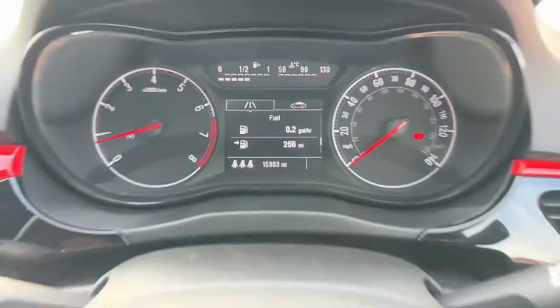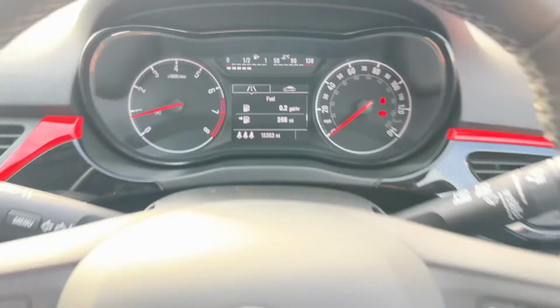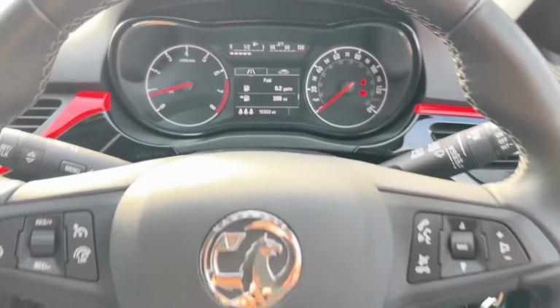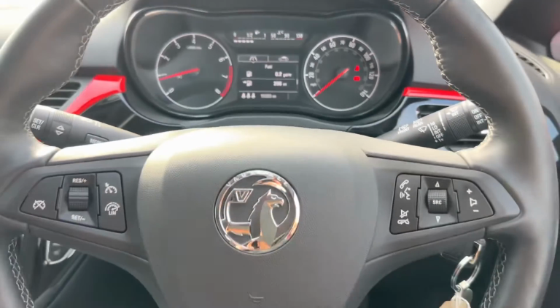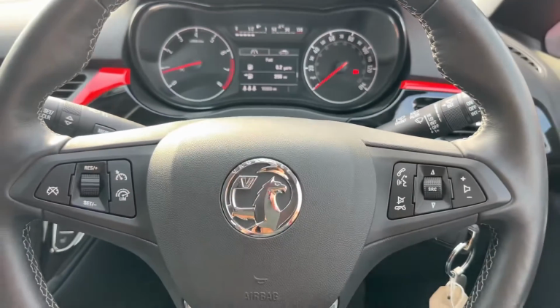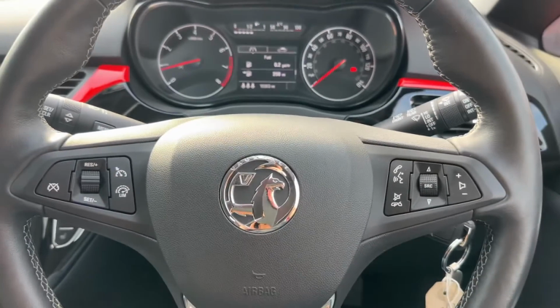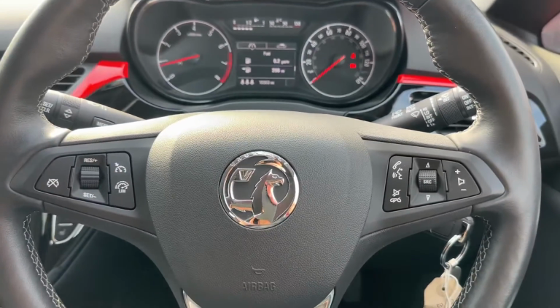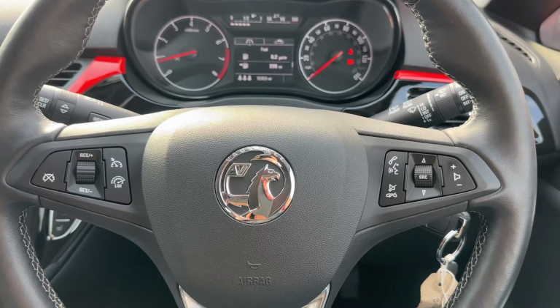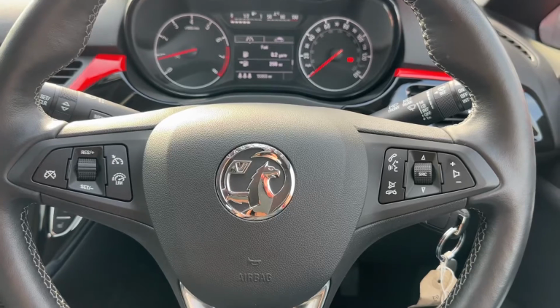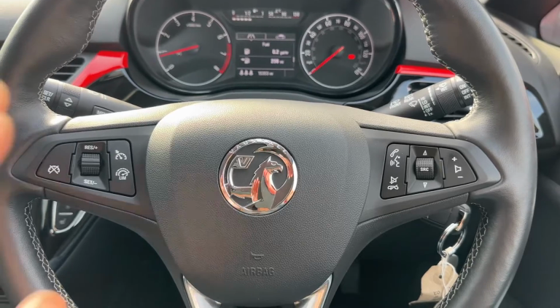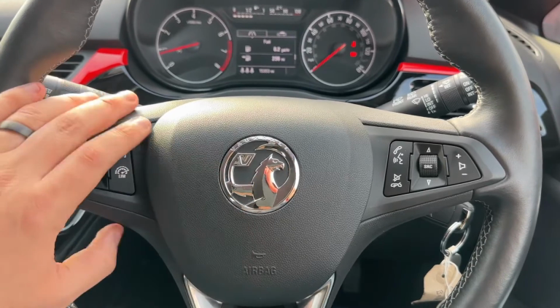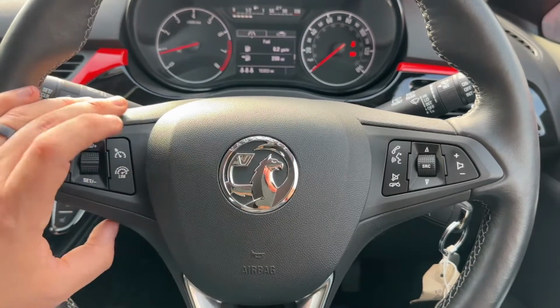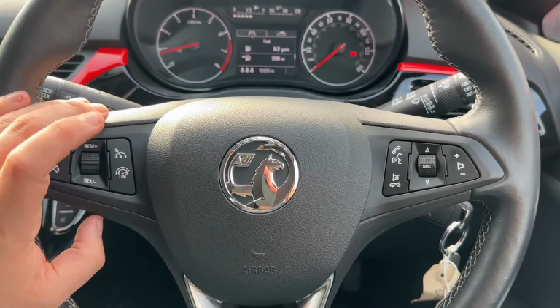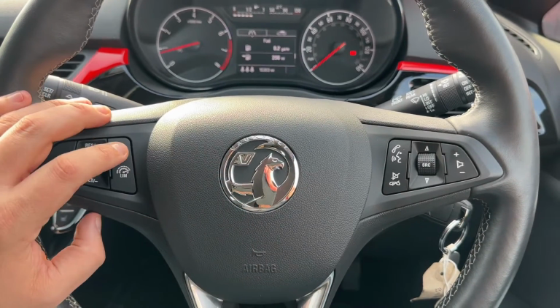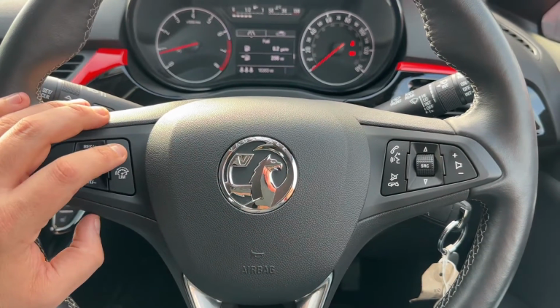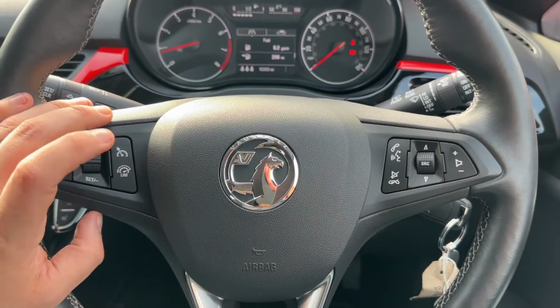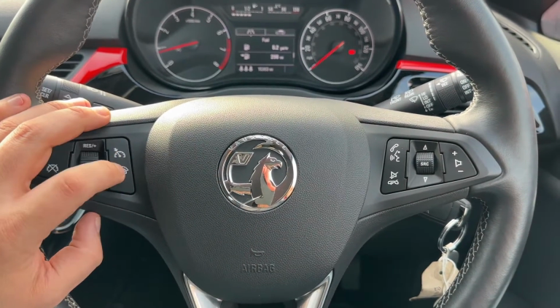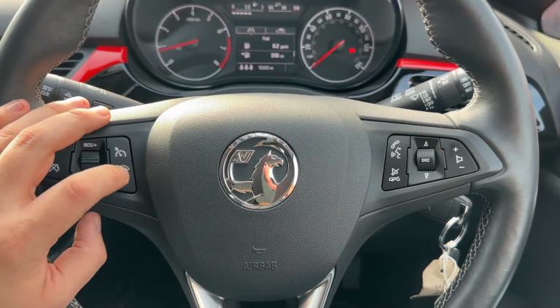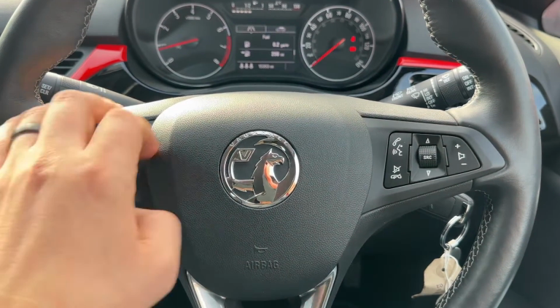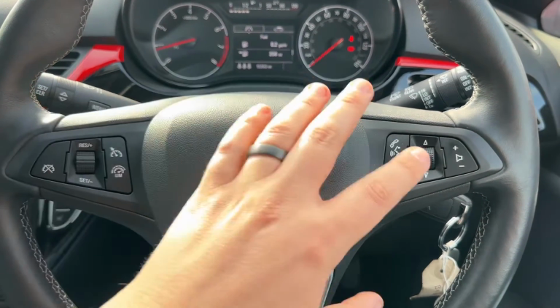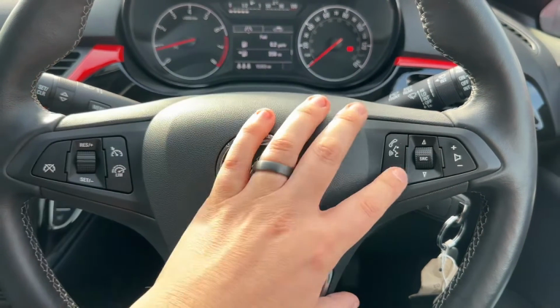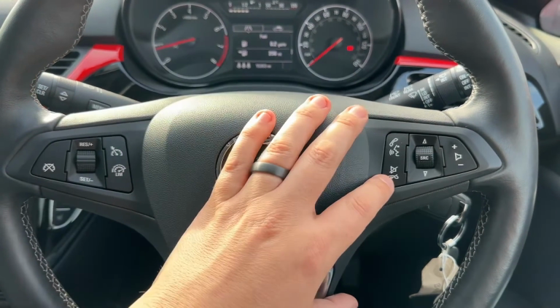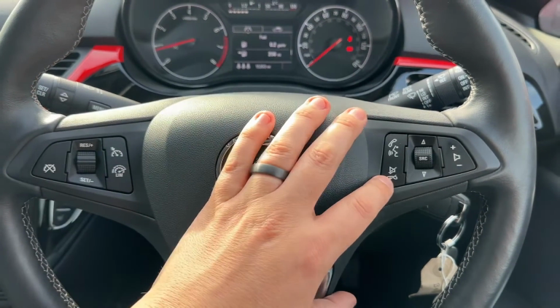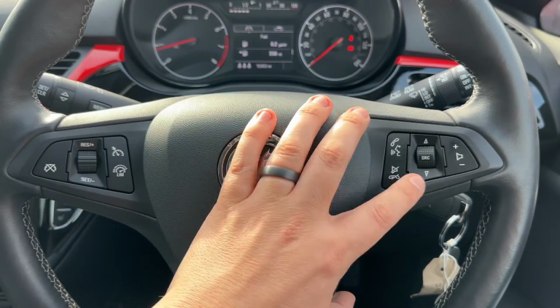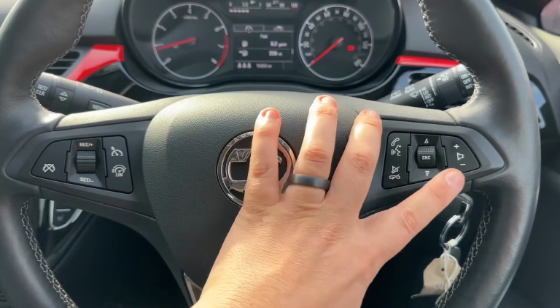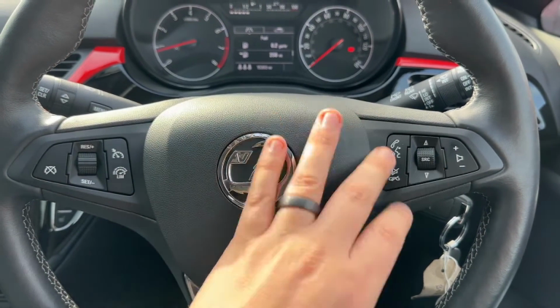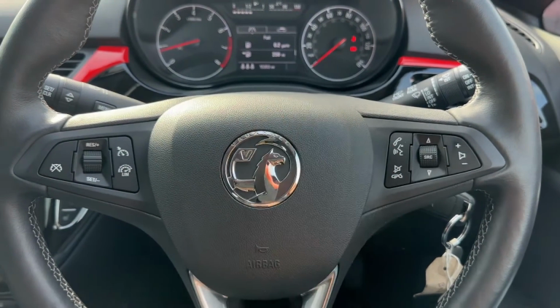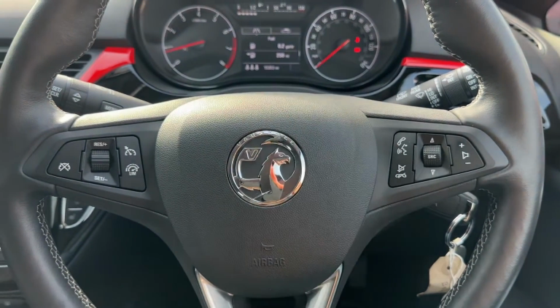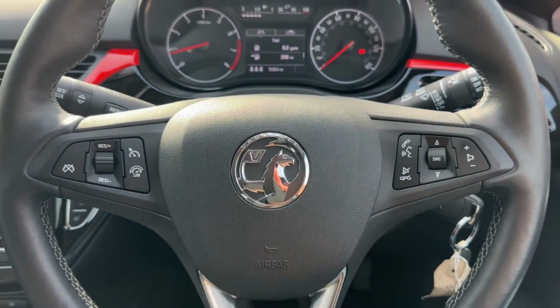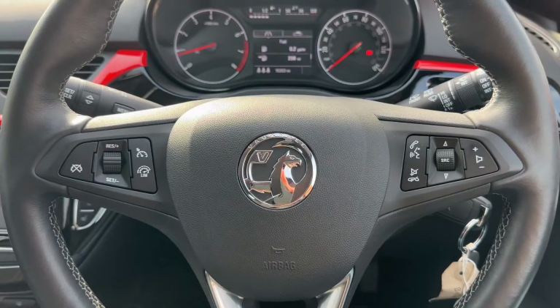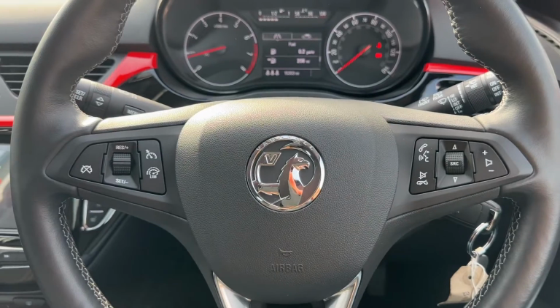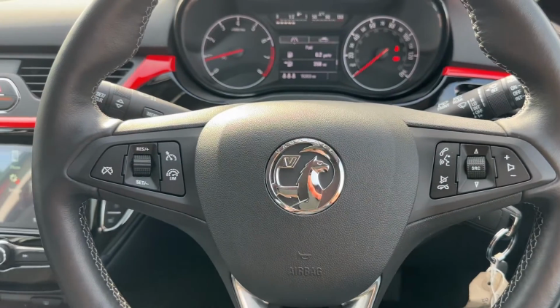Looking at the steering wheel, on the left hand side we have cruise control and speed limiter, and over on the right hand side both stereo and phone controls.